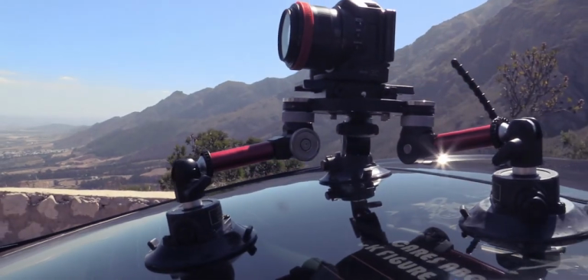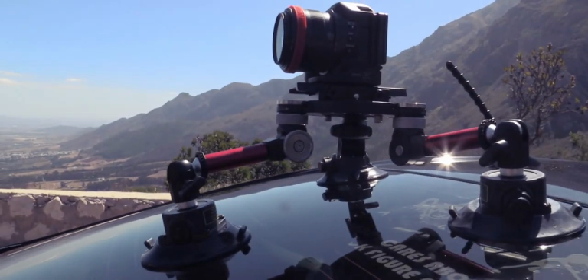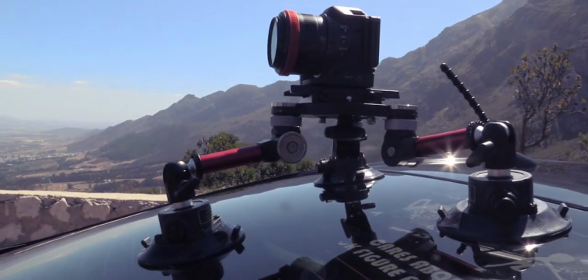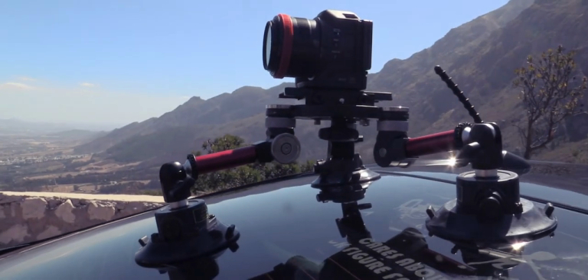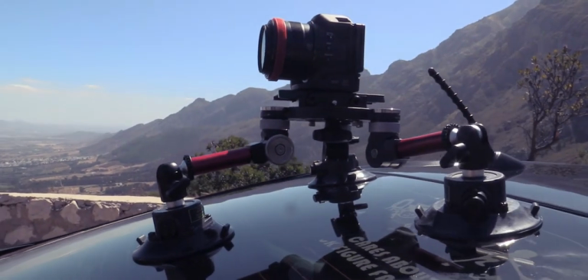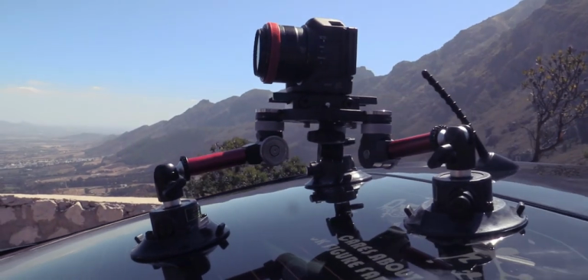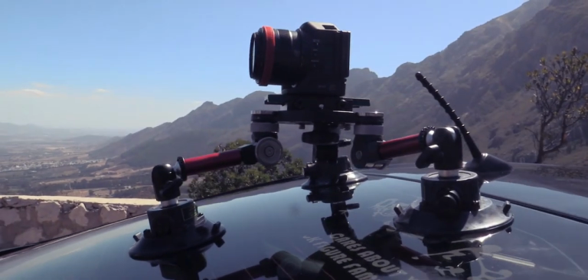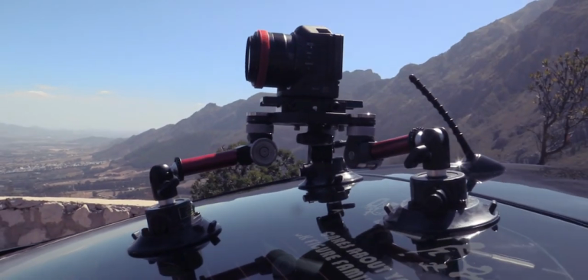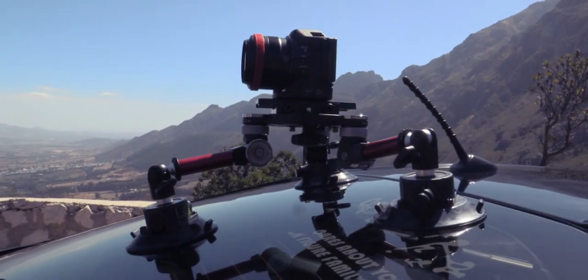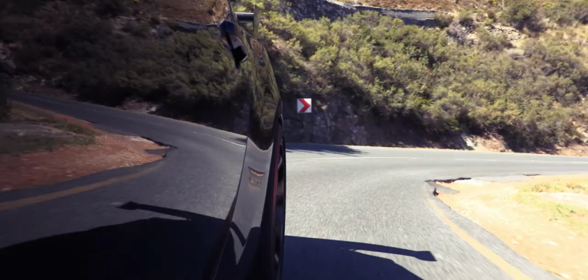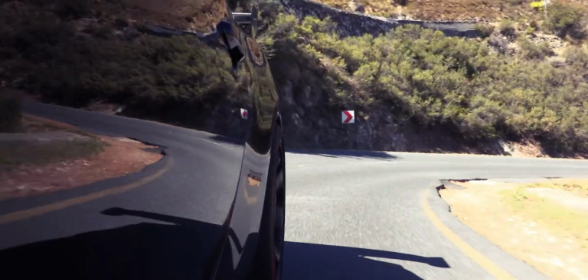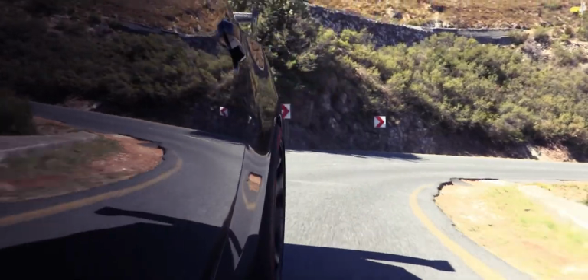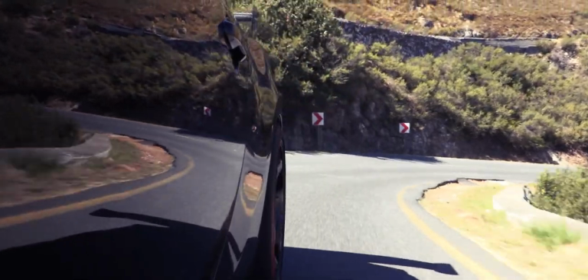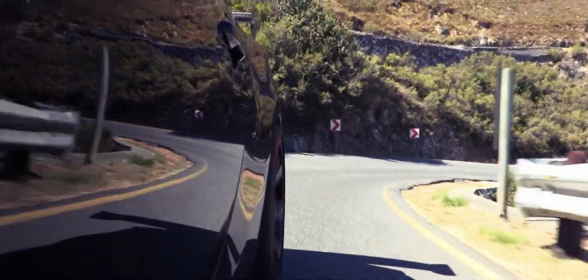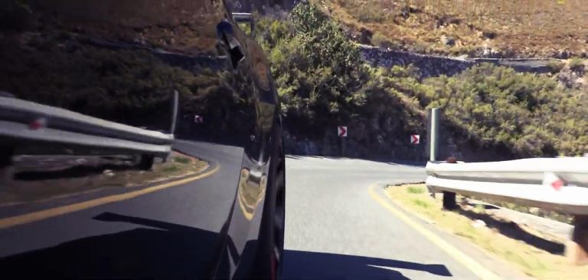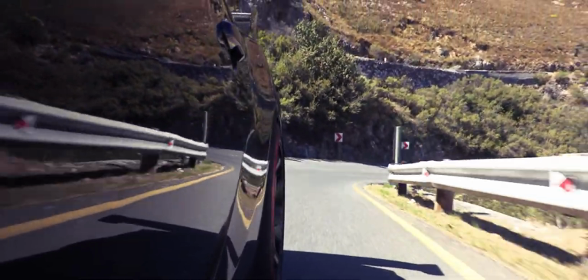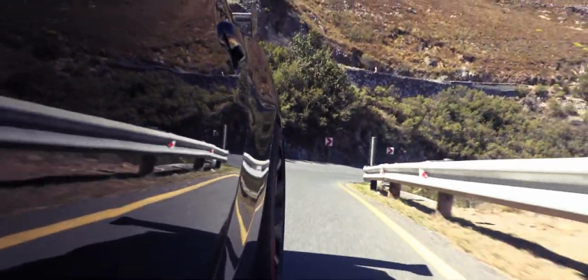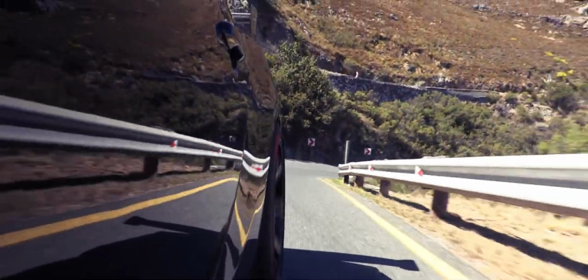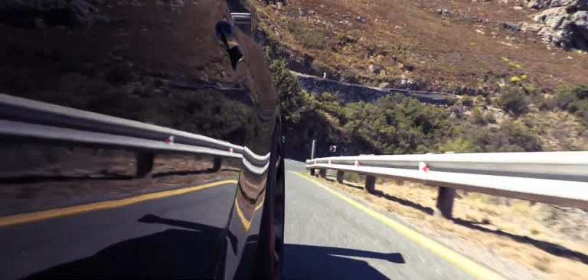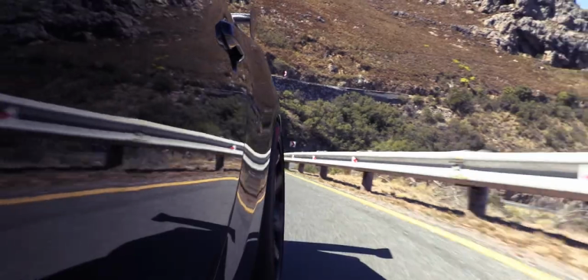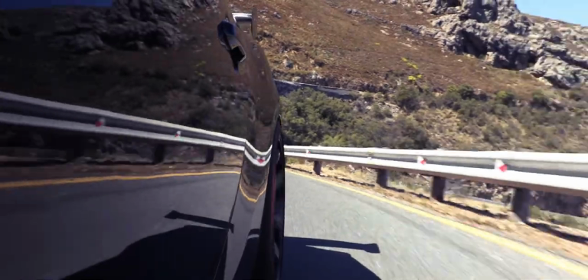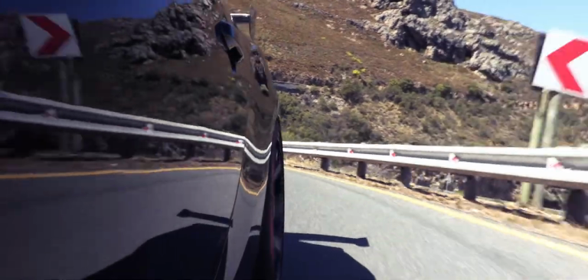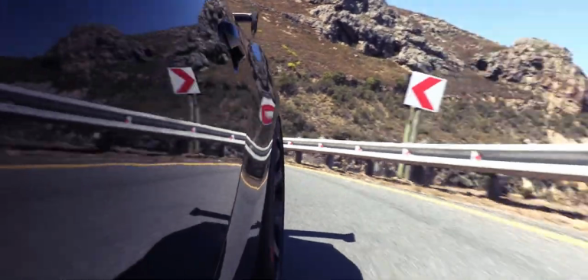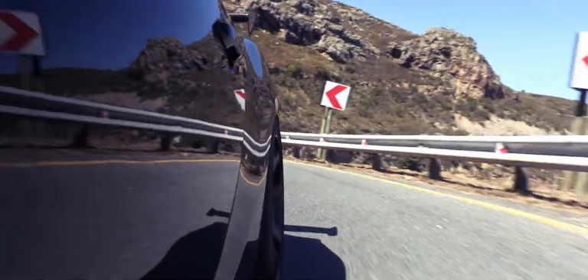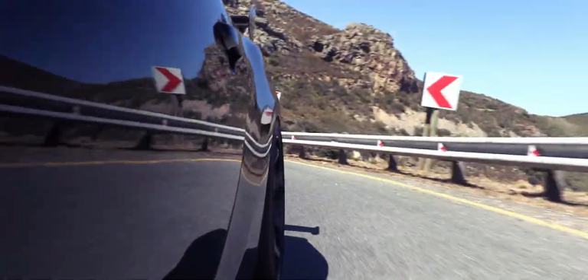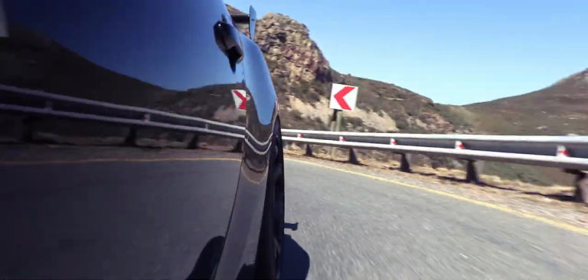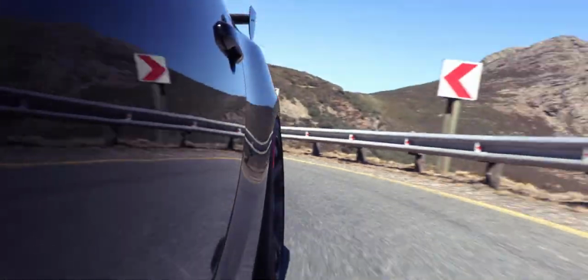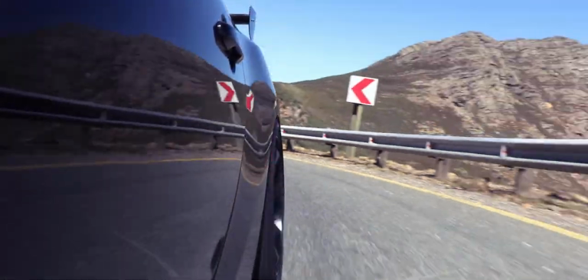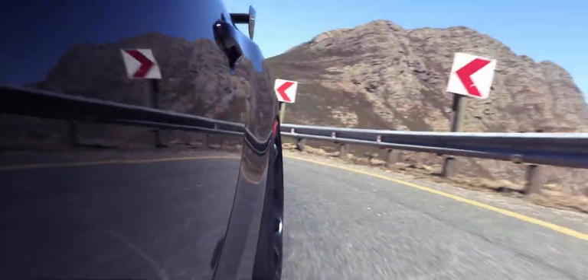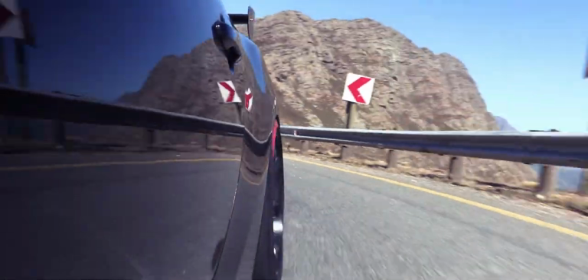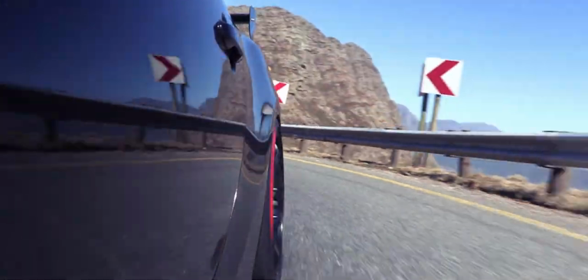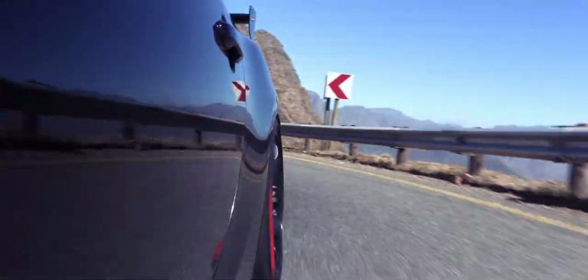The Camtree Power Mount. Not just moving your productions forward, but getting those tricky moving shots with confidence.